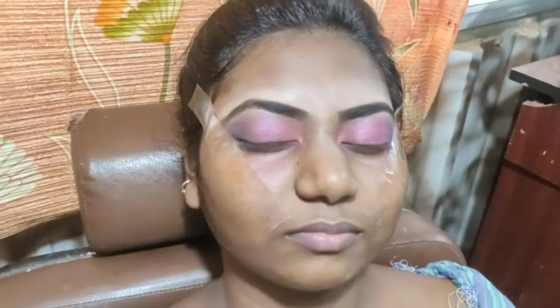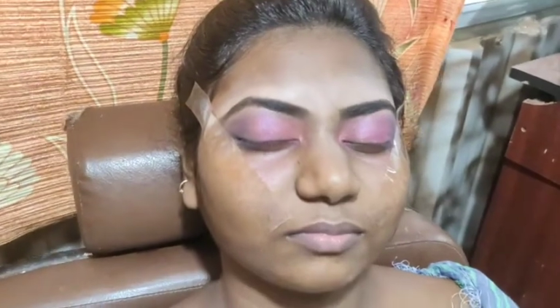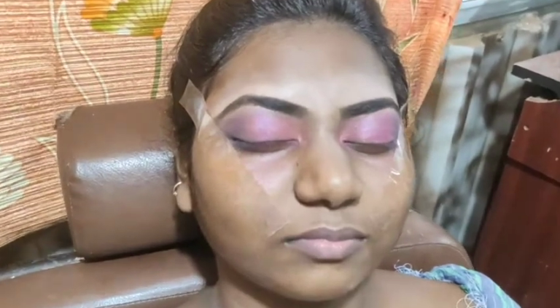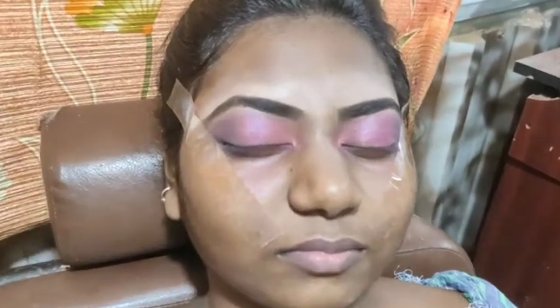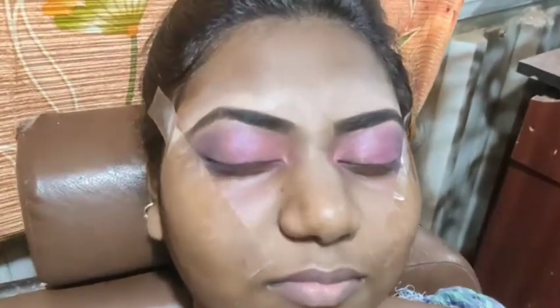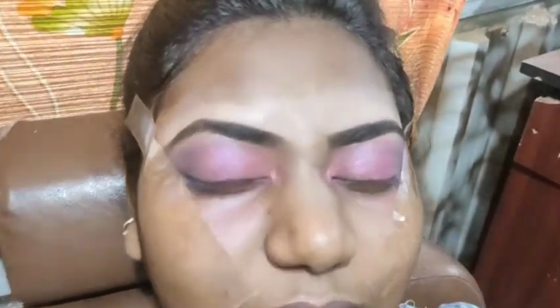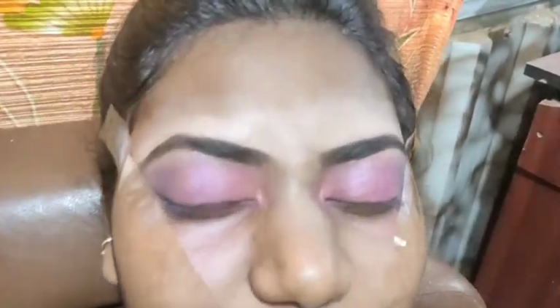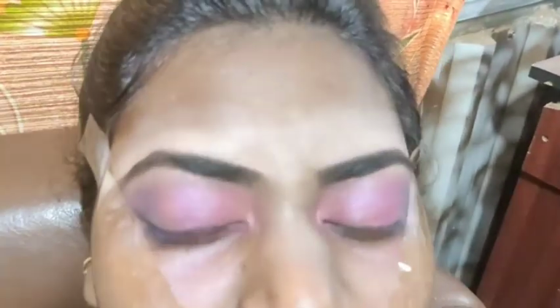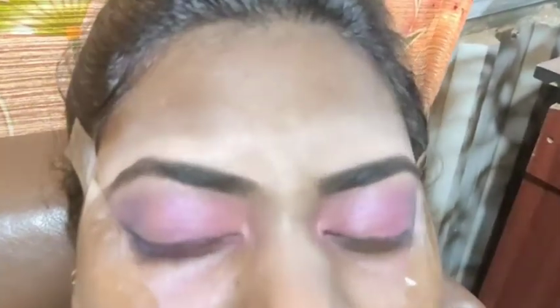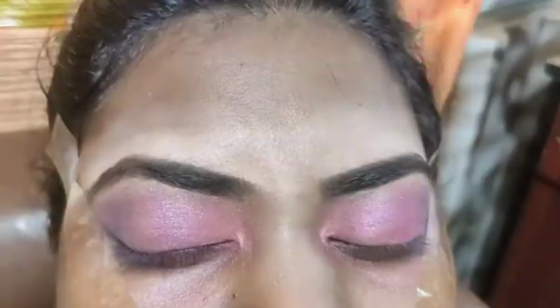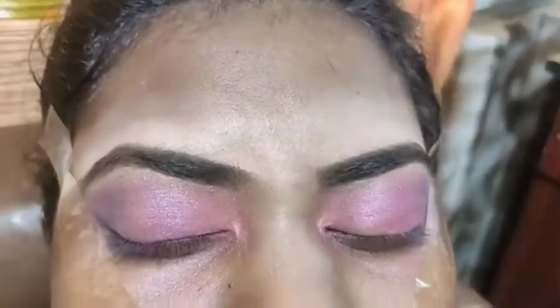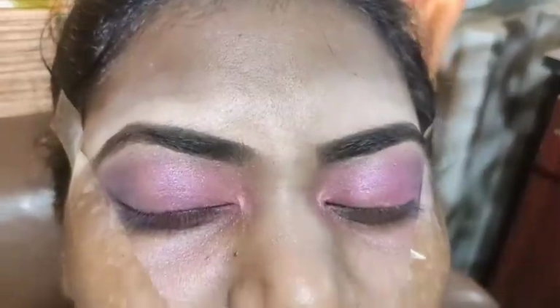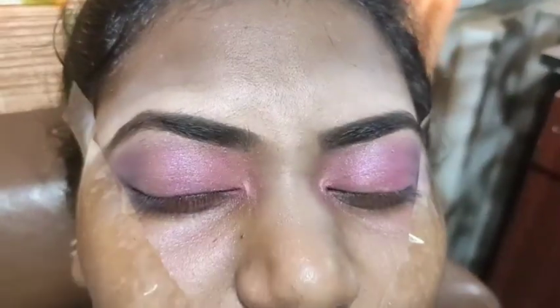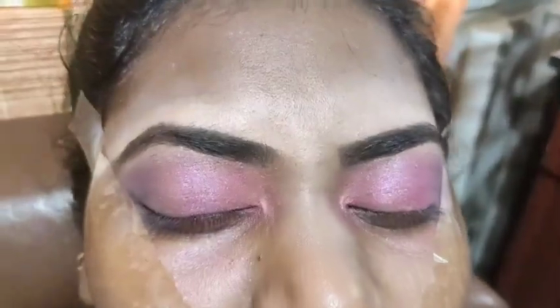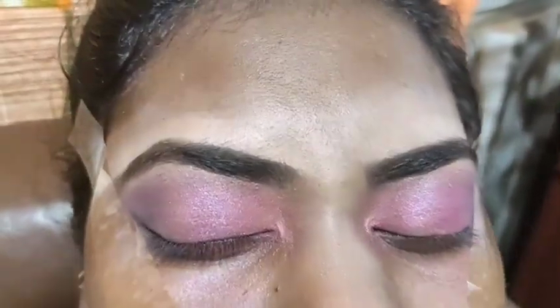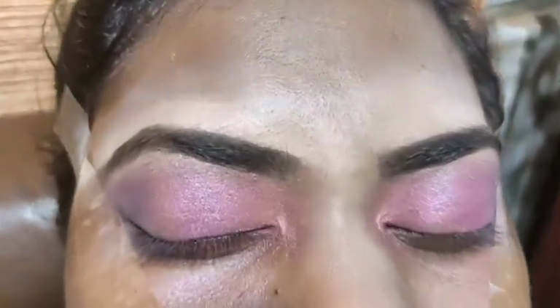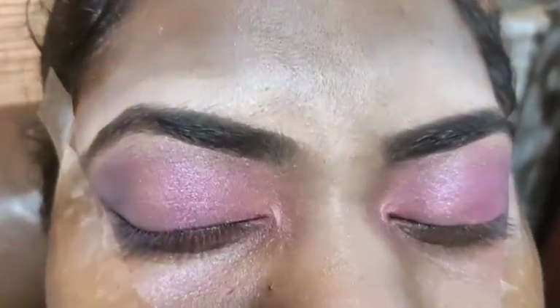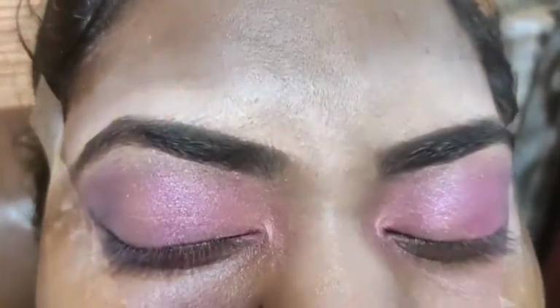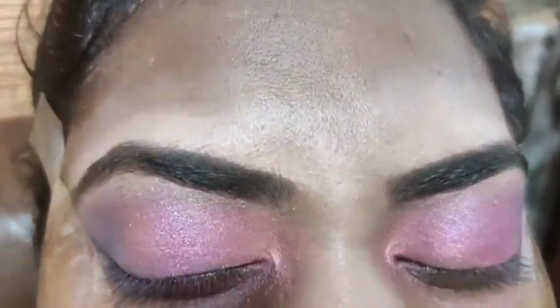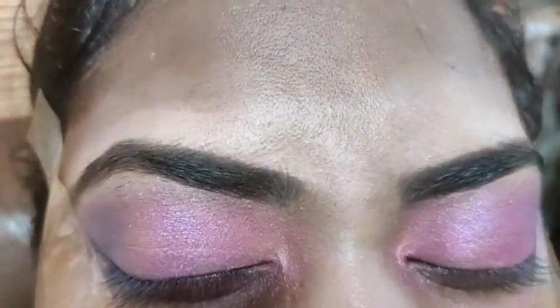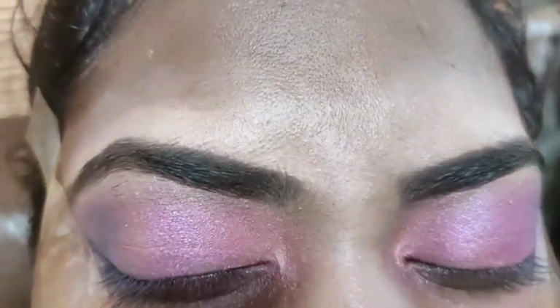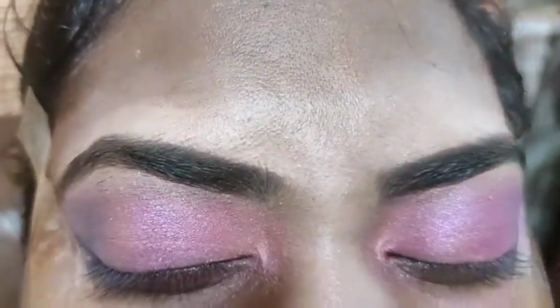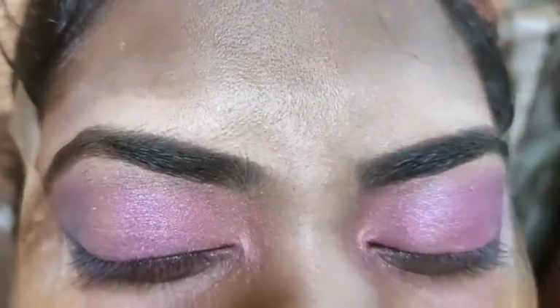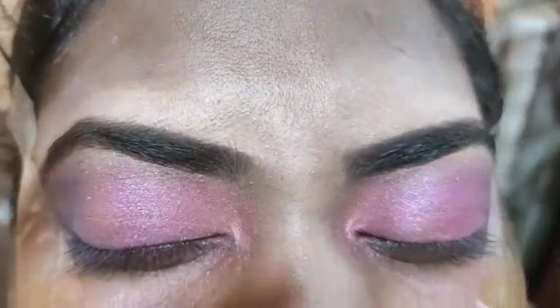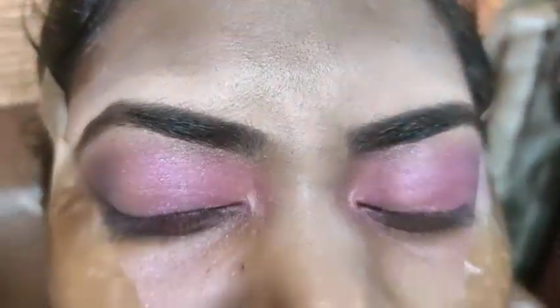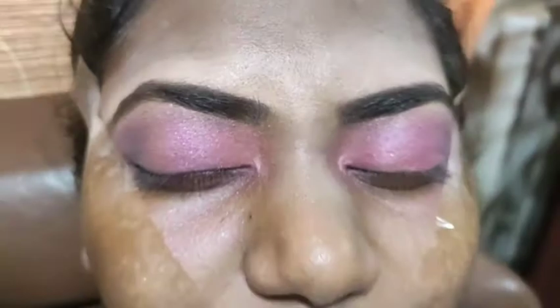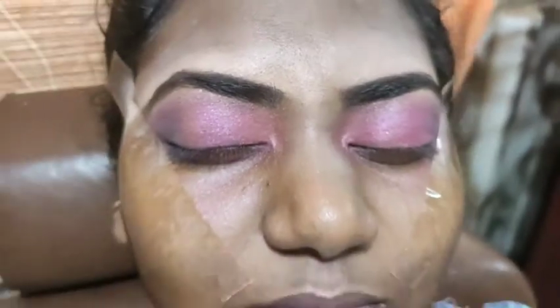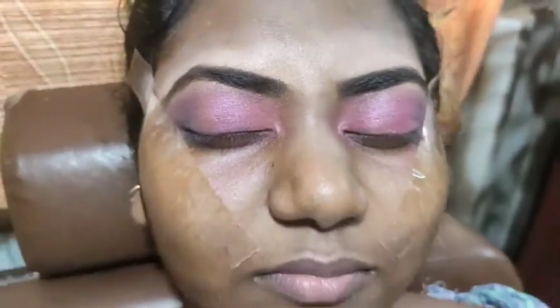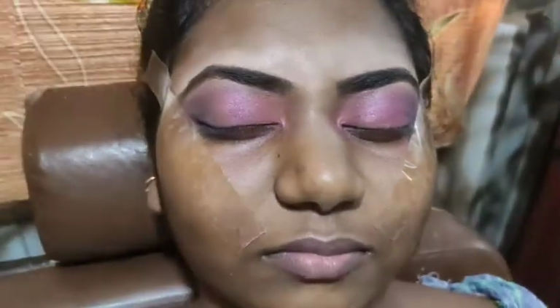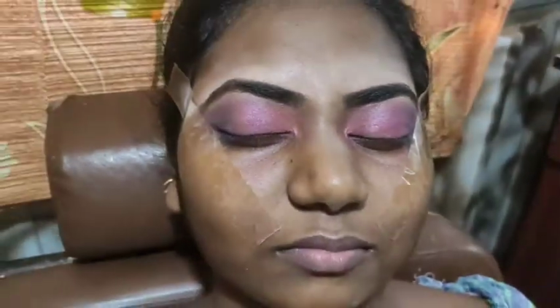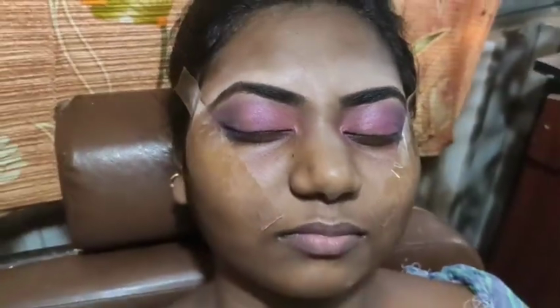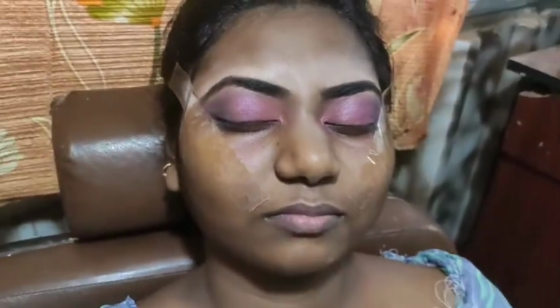I am going to apply the eyebrow highlighting. I am going to apply the eyebrow powder — it has a nice finish, it has a super glossy effect with the eyes.